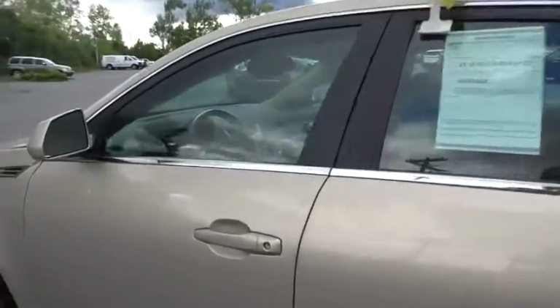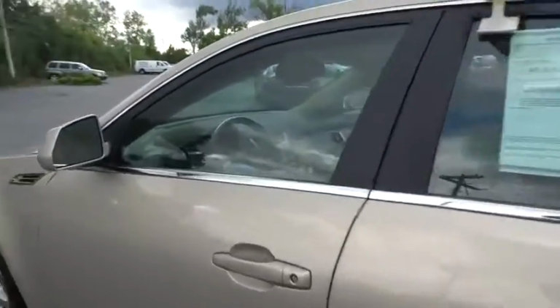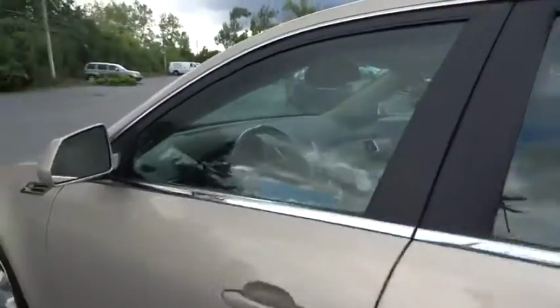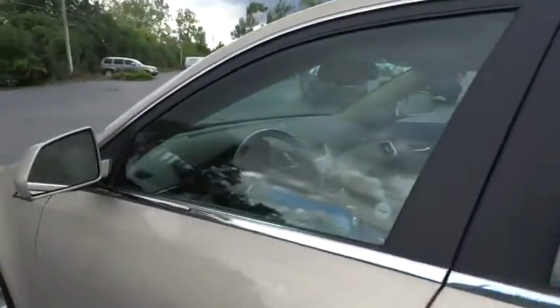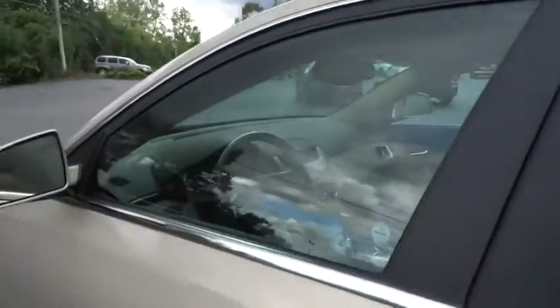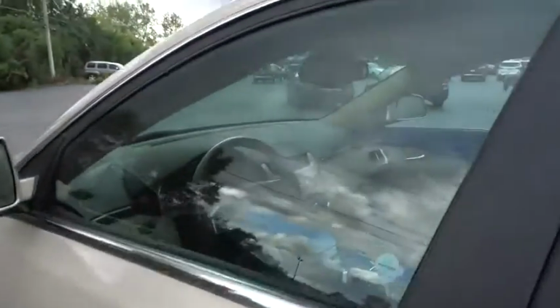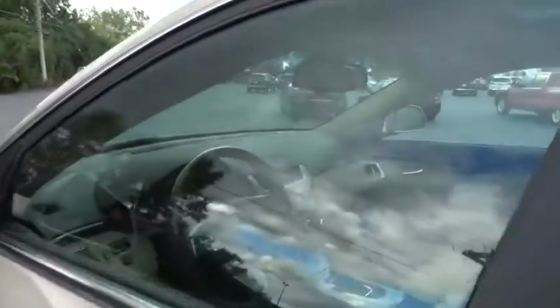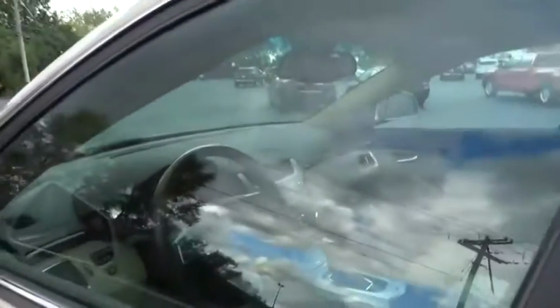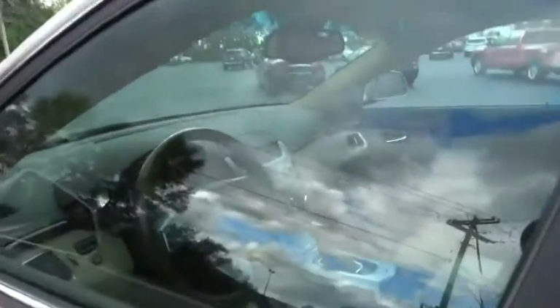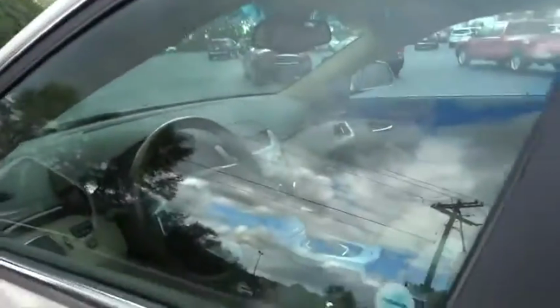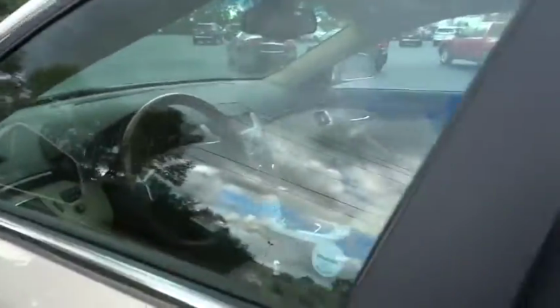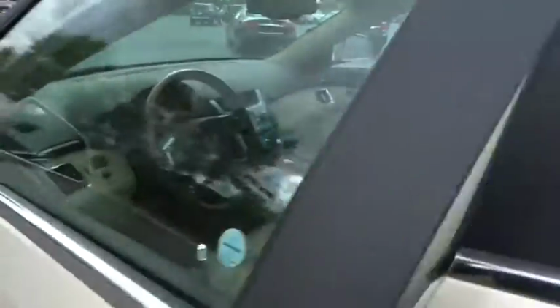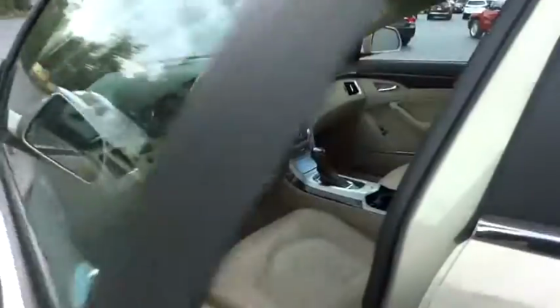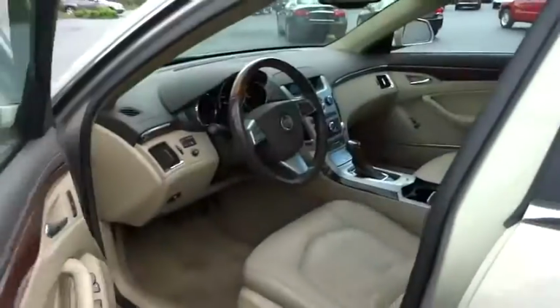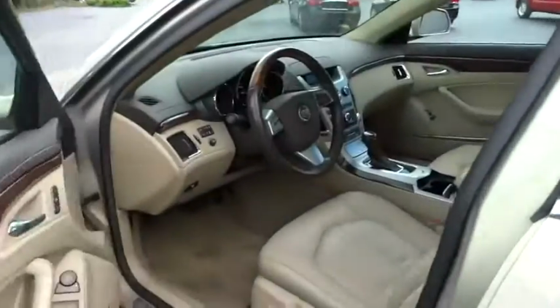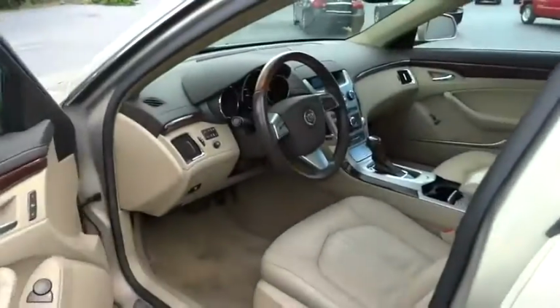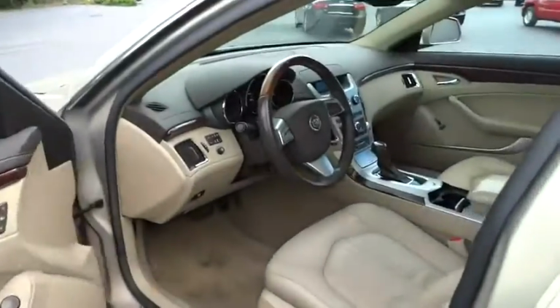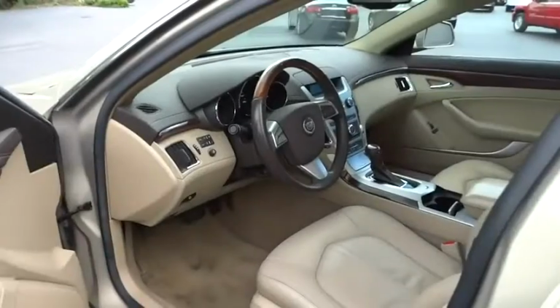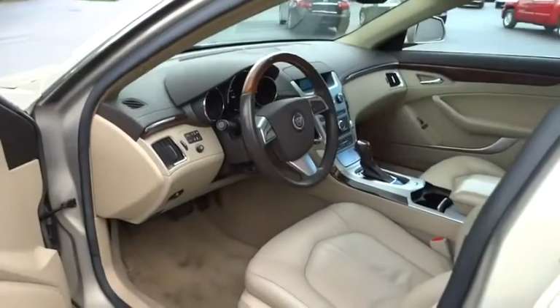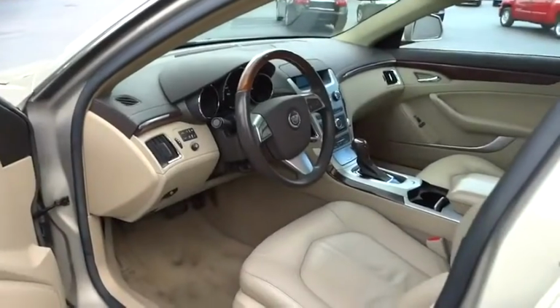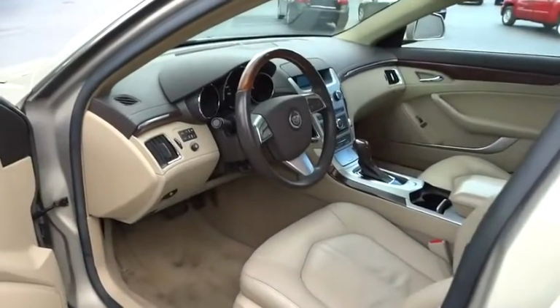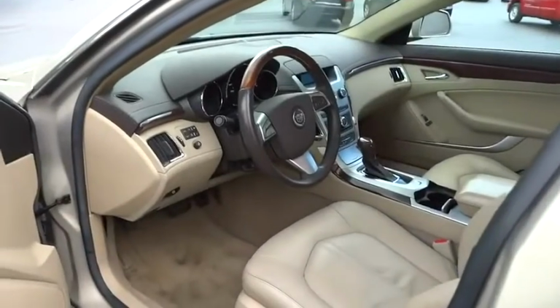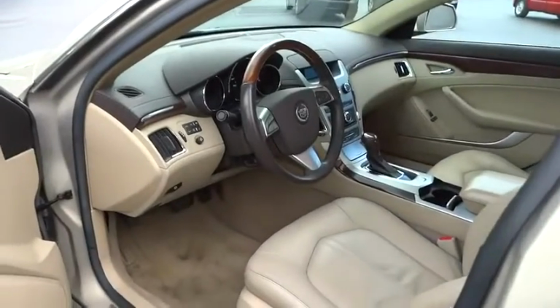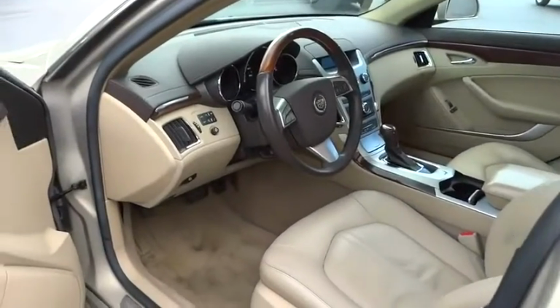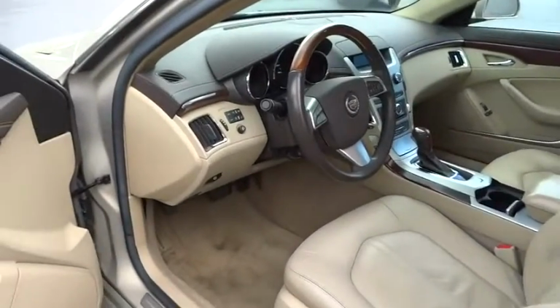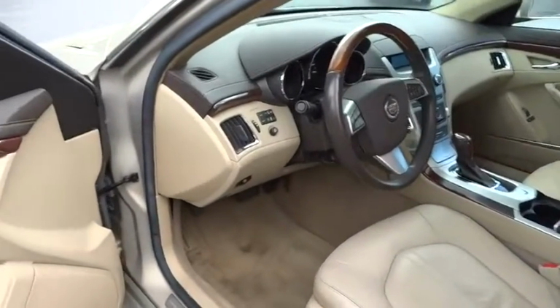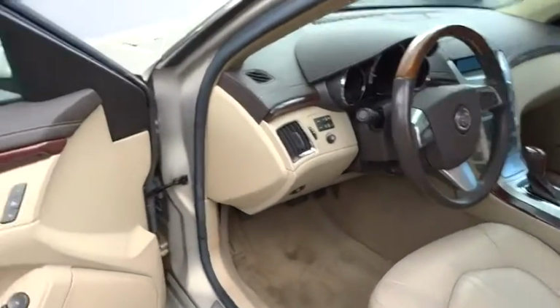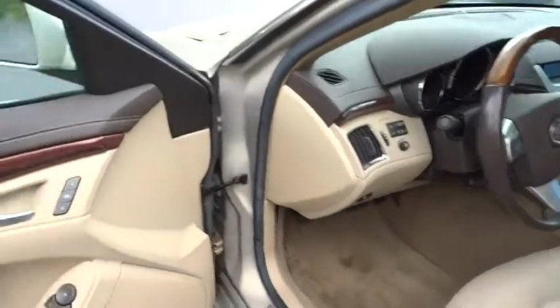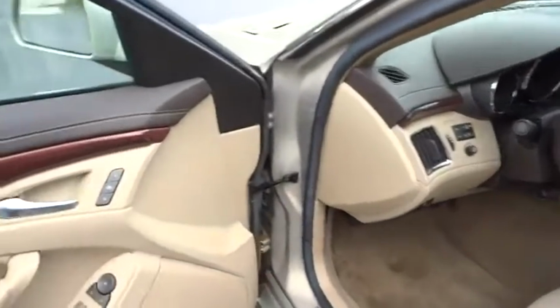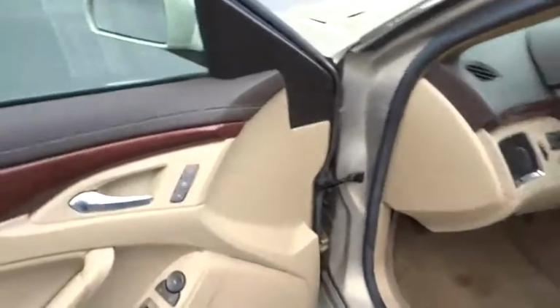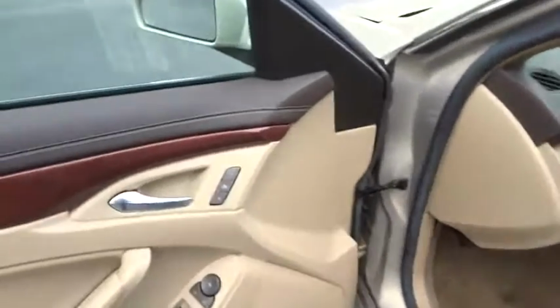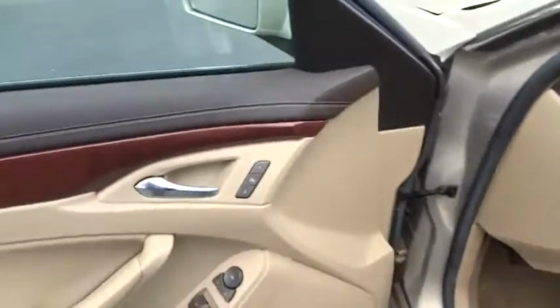This vehicle has less than 120,000 miles. Here are some of this vehicle's great options.